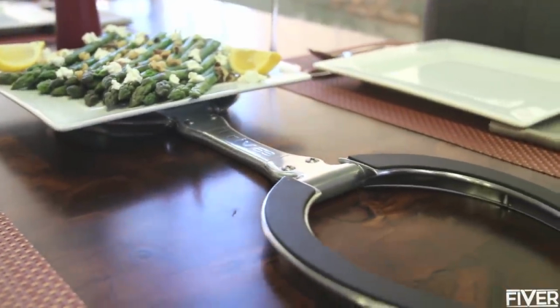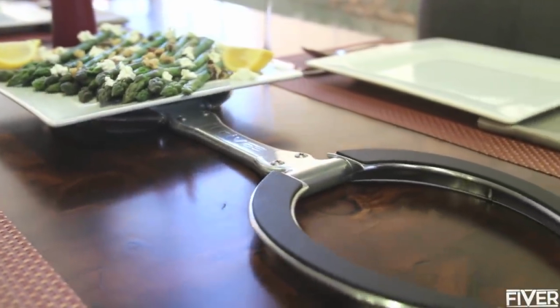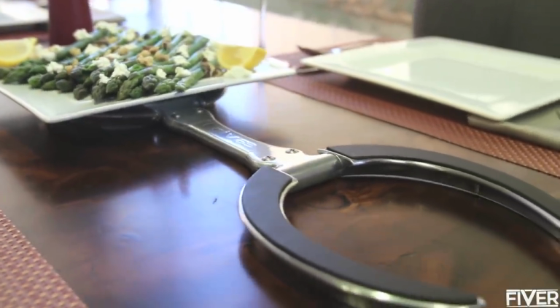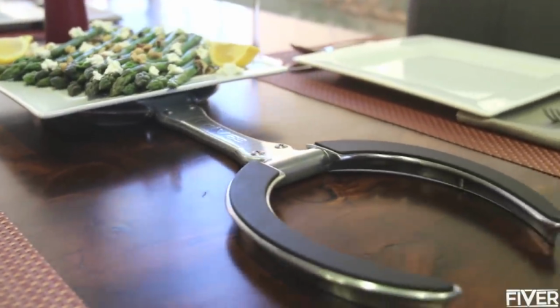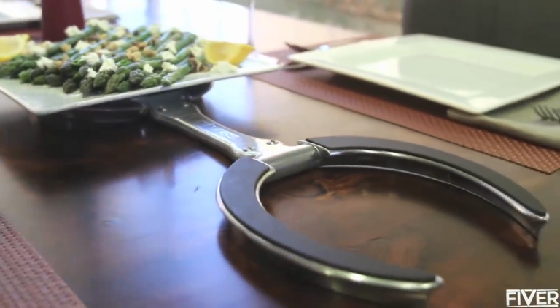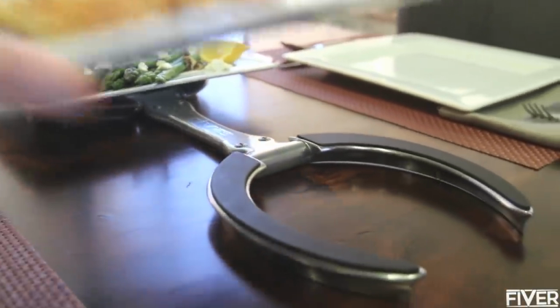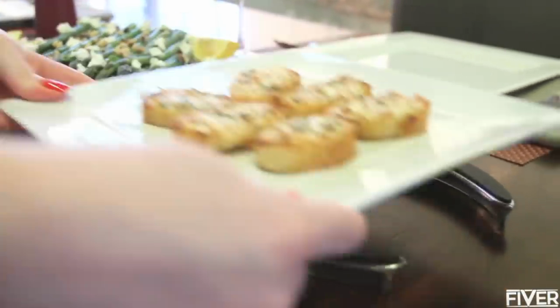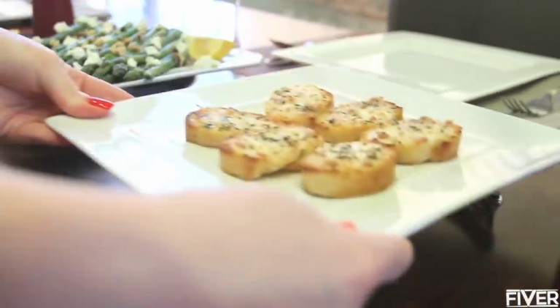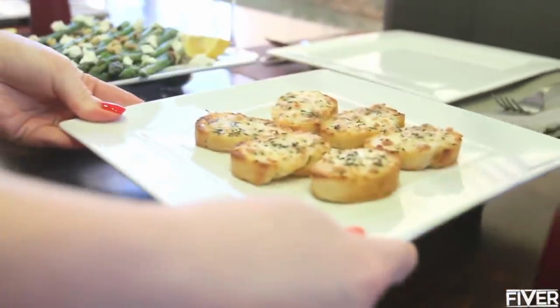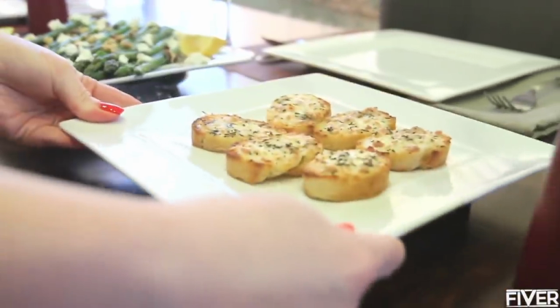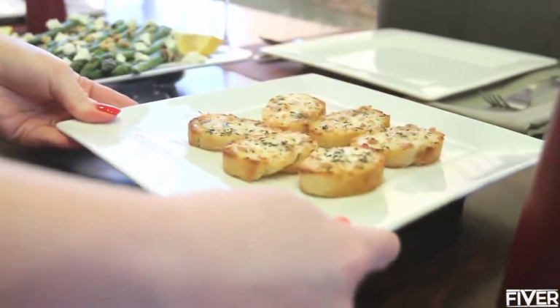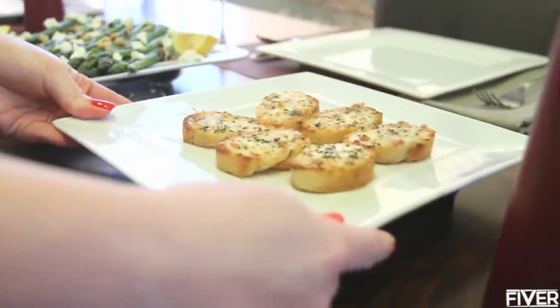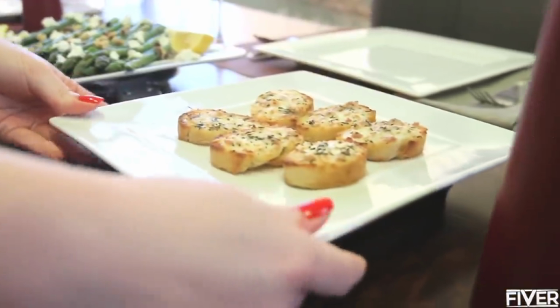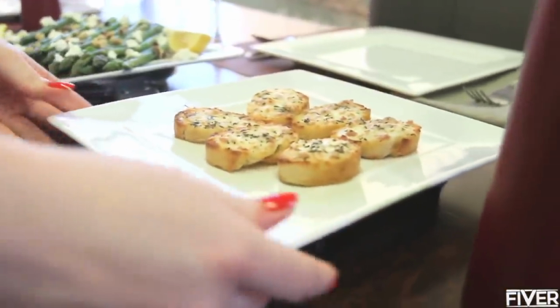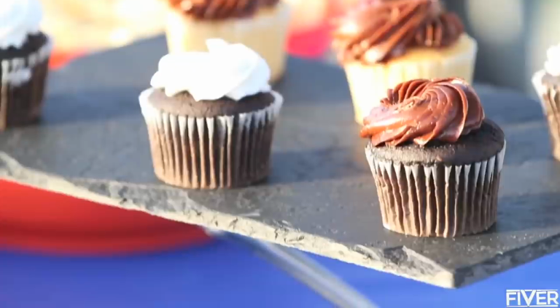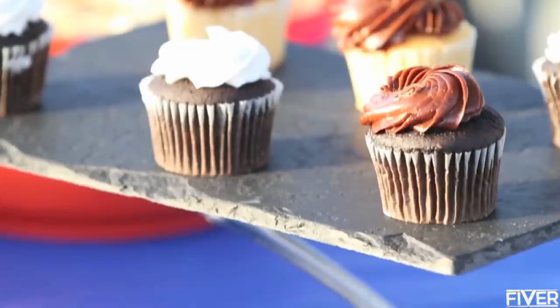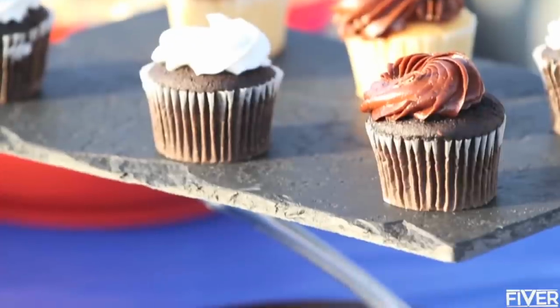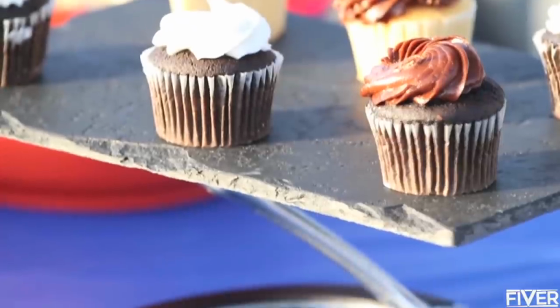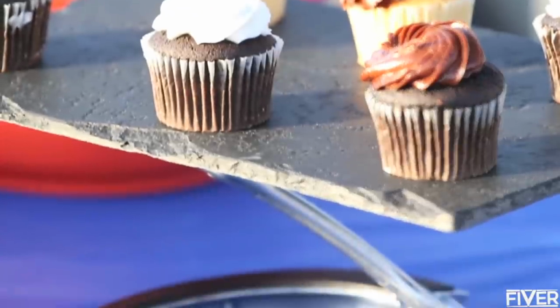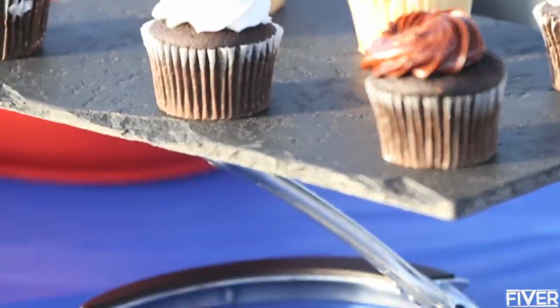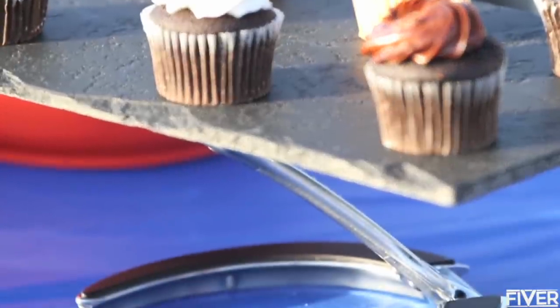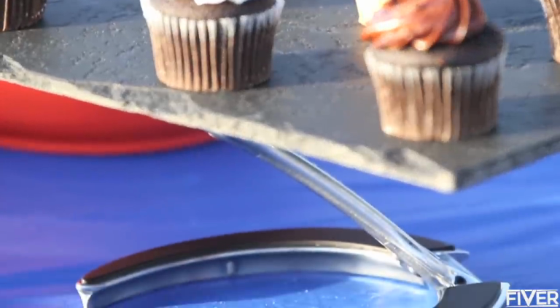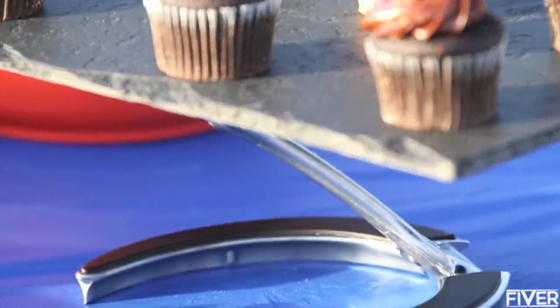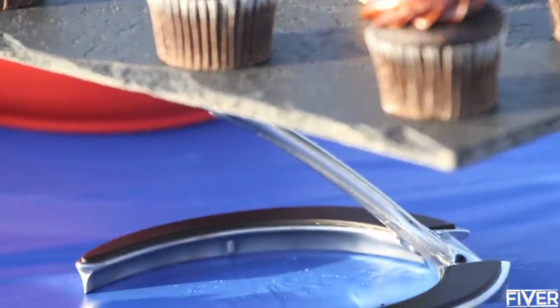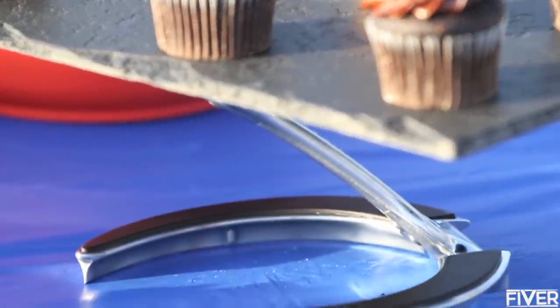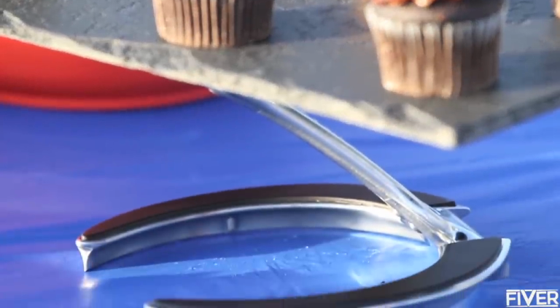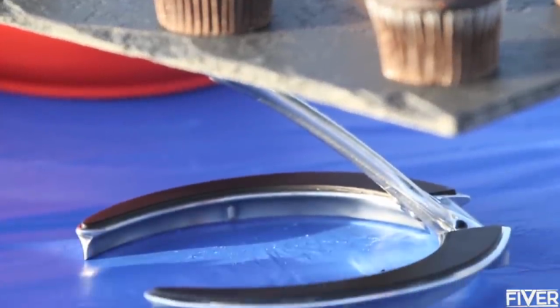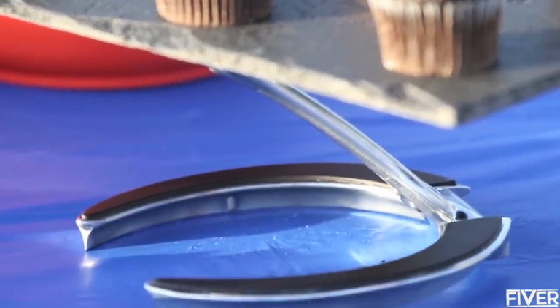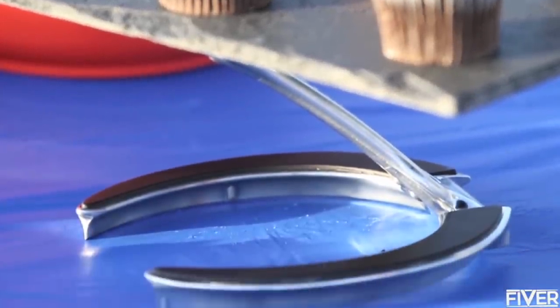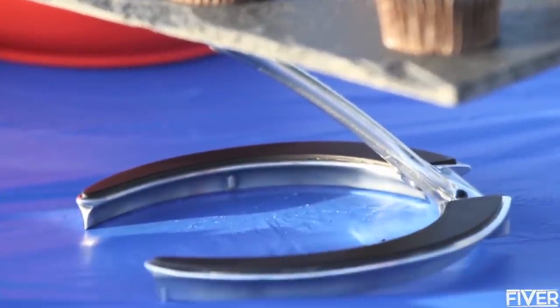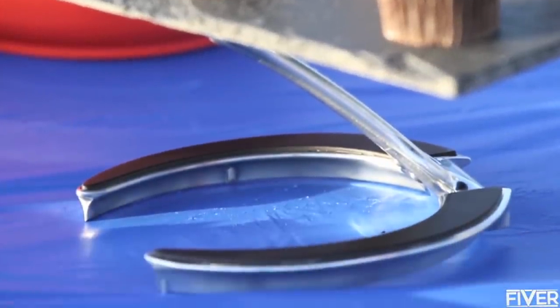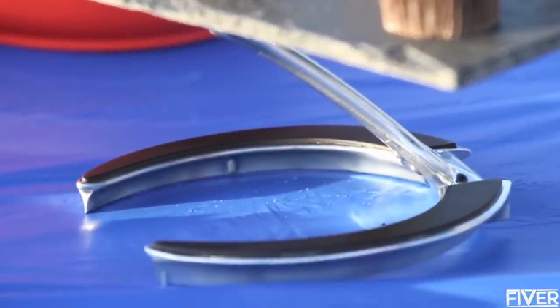Weighing less than 2 pounds, Treve is still incredibly strong and durable, holding any dish up to 10 pounds.